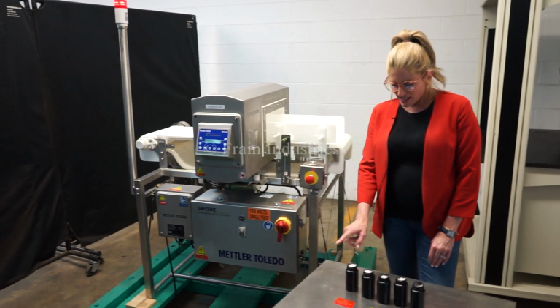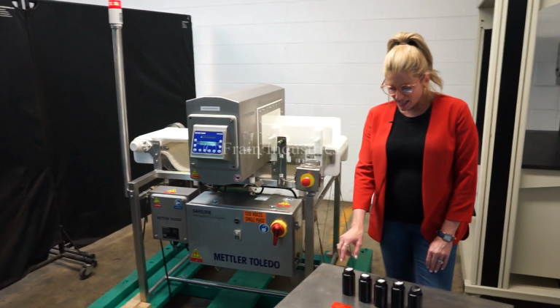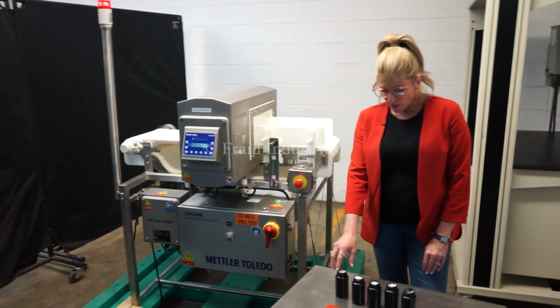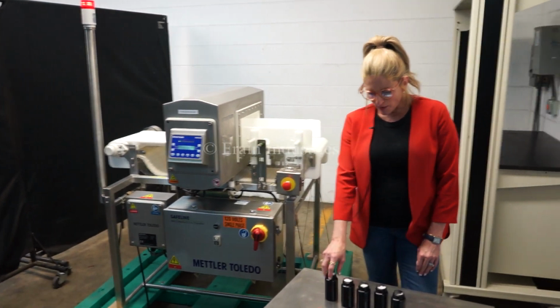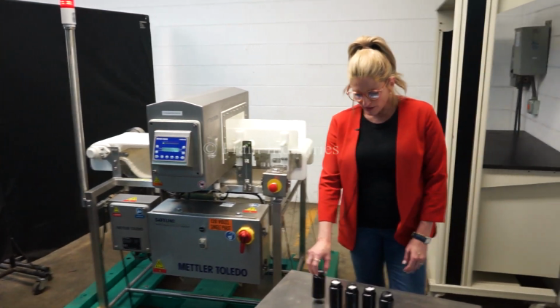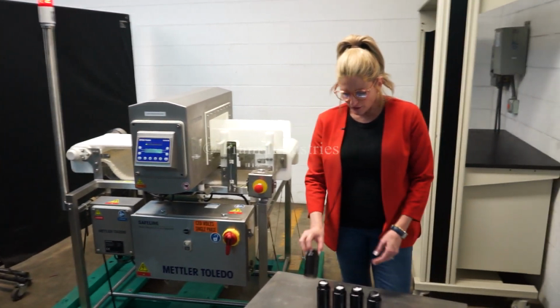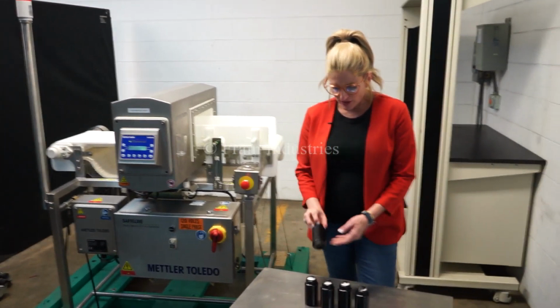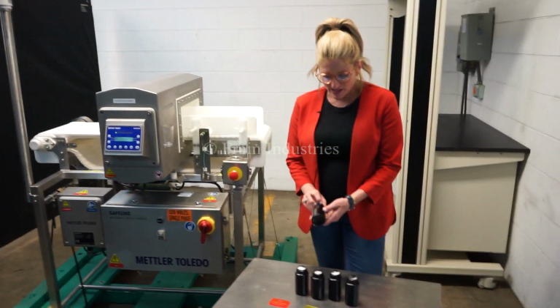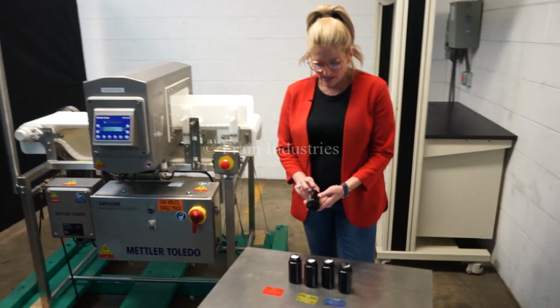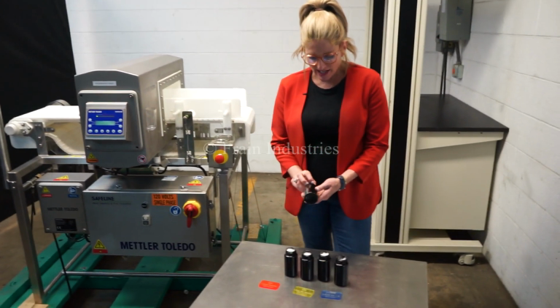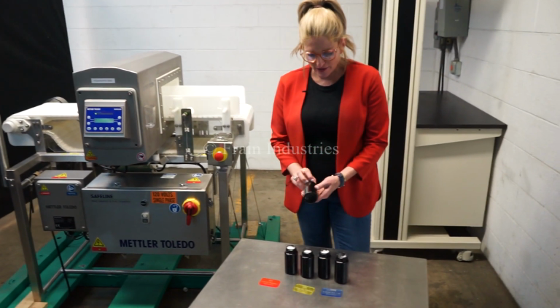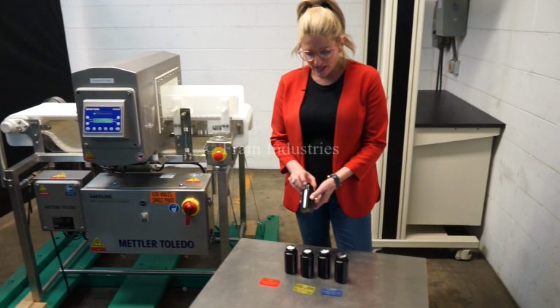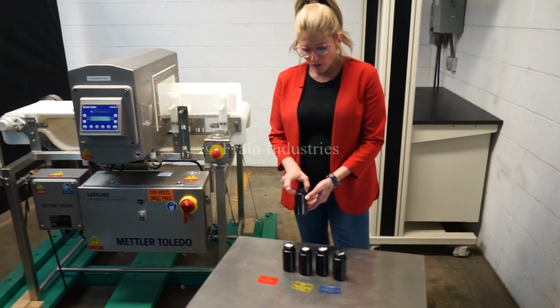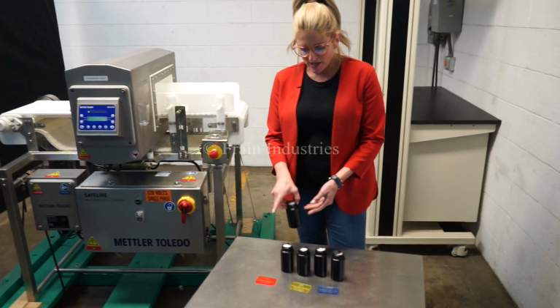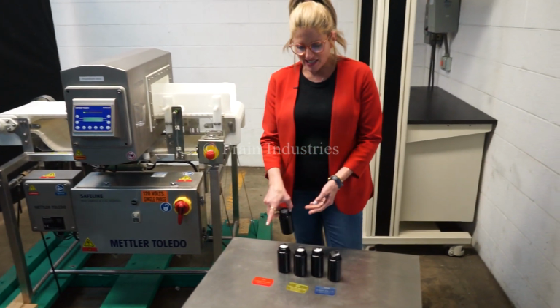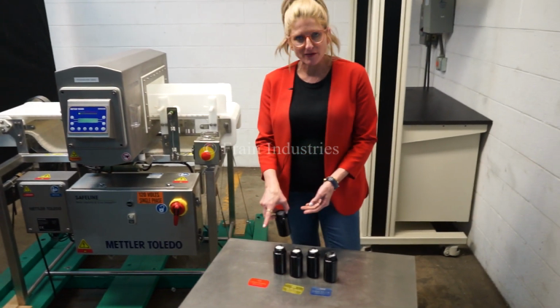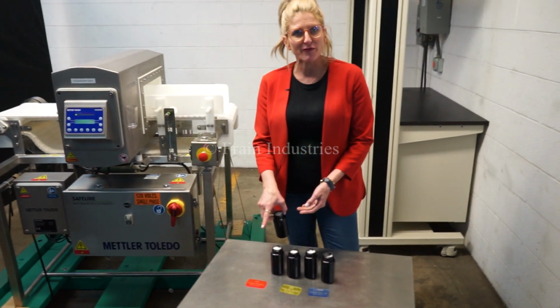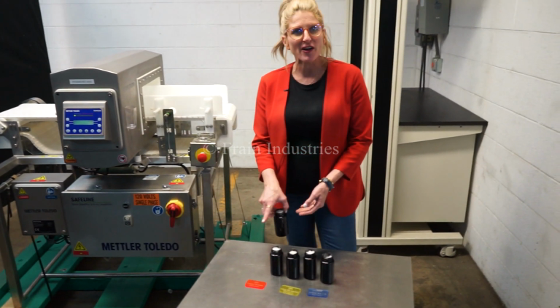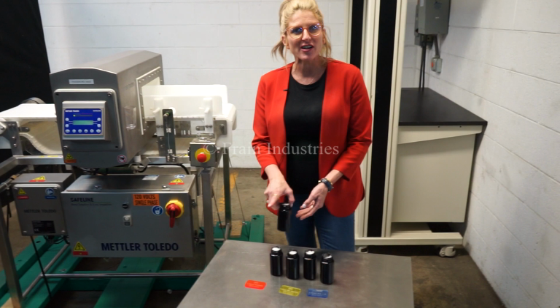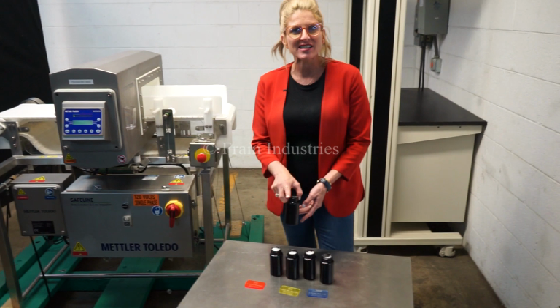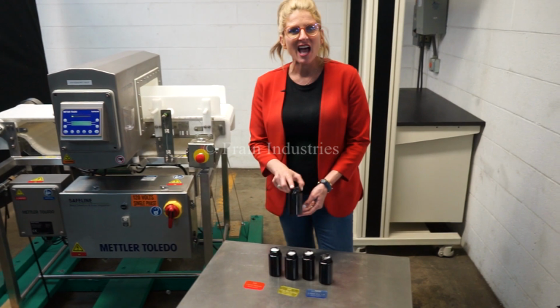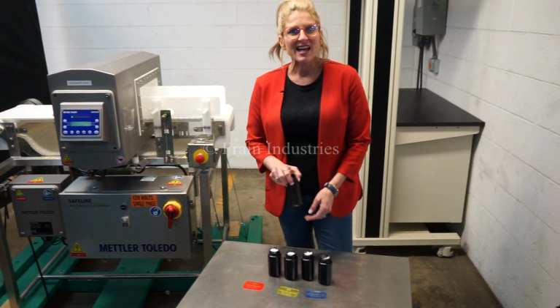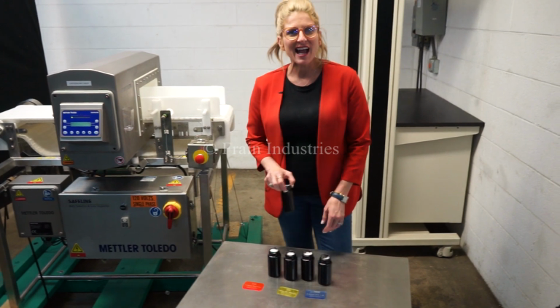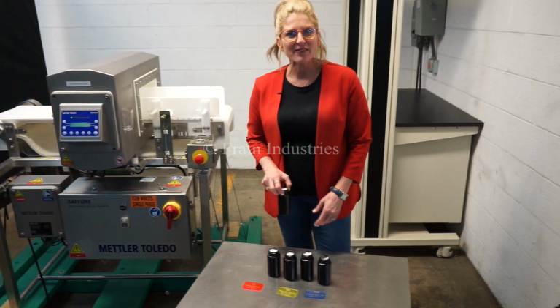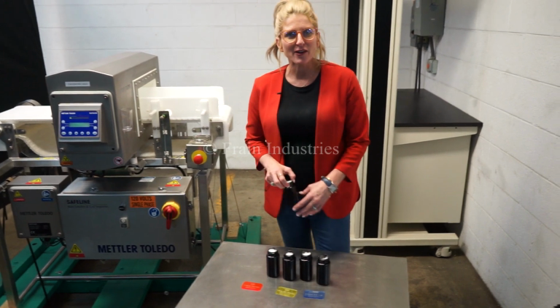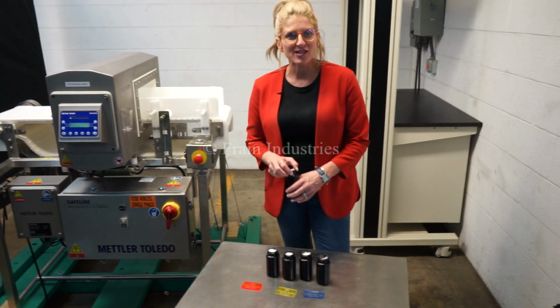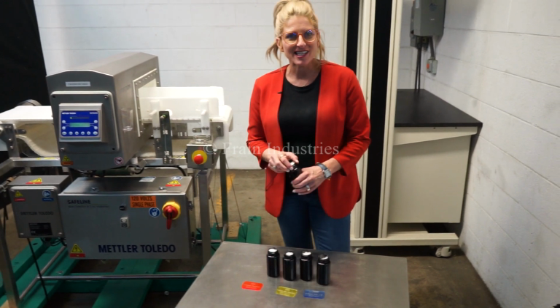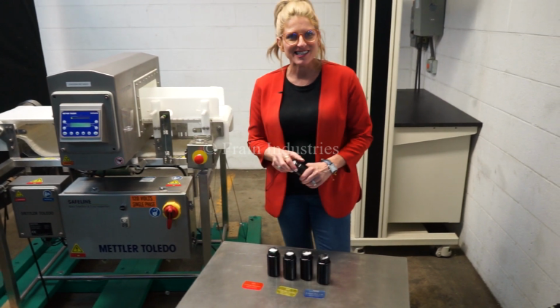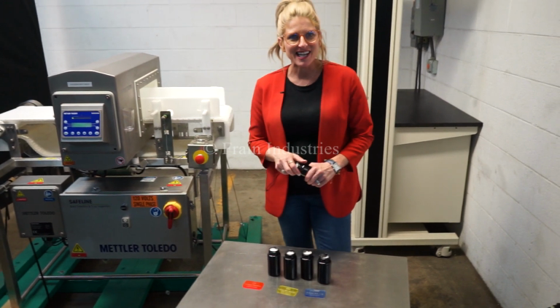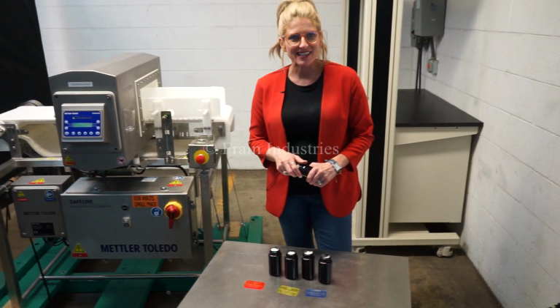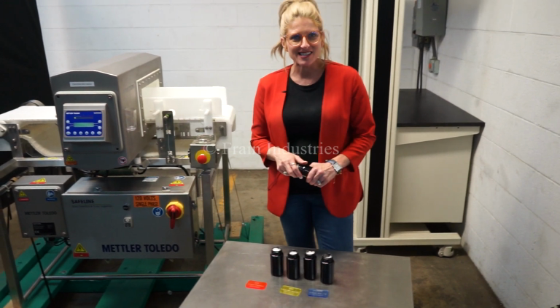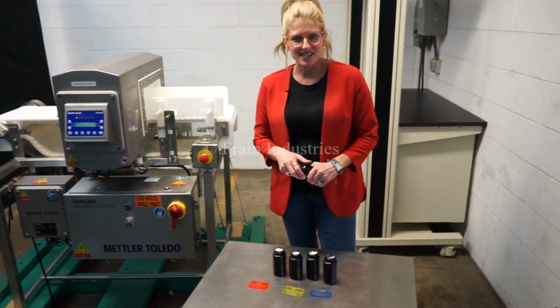Today, we'll be running through these containers and we'll be testing for ferrous, non-ferrous, and stainless steel.